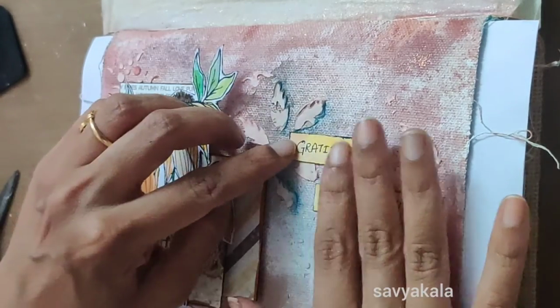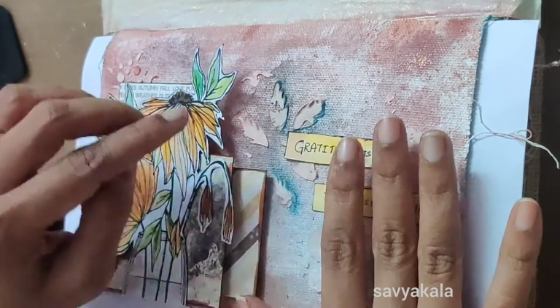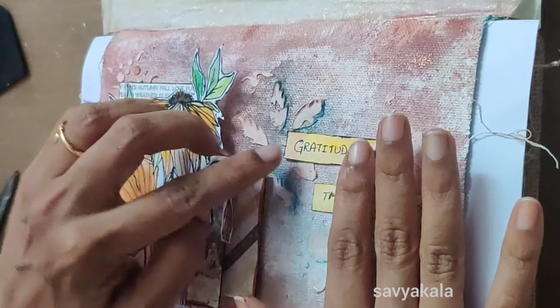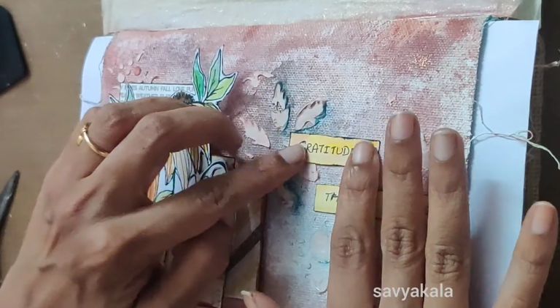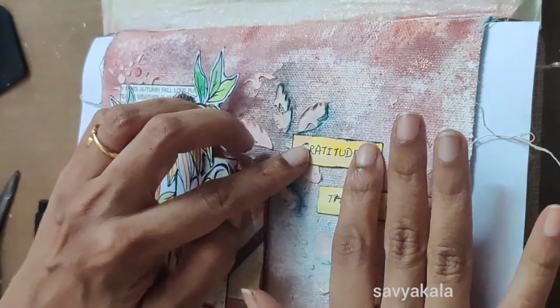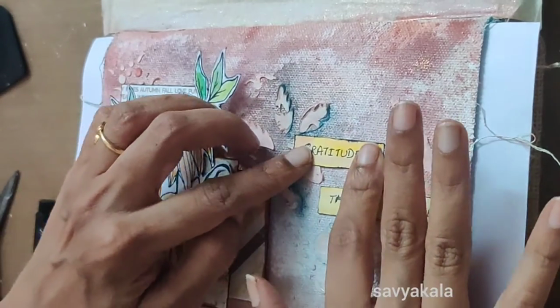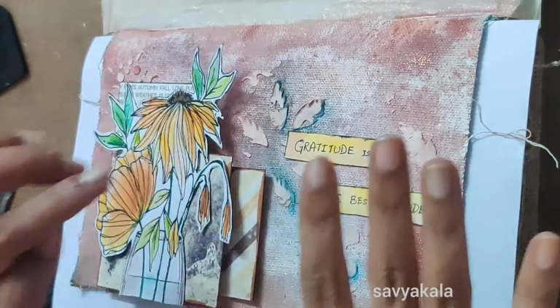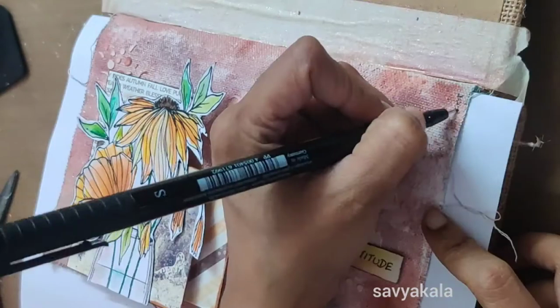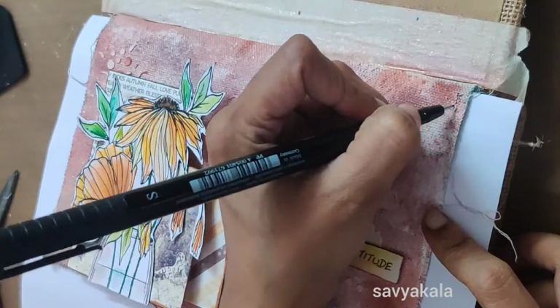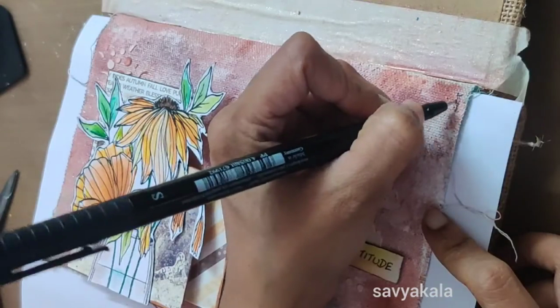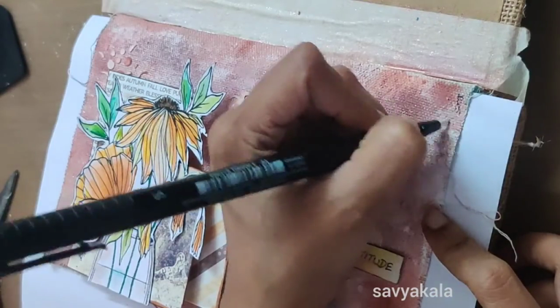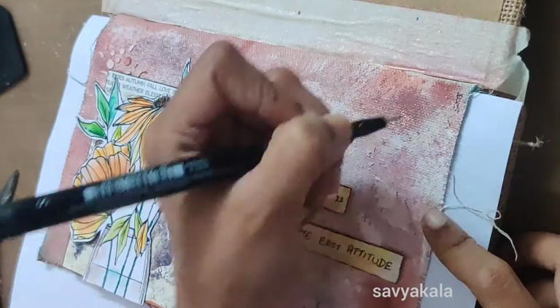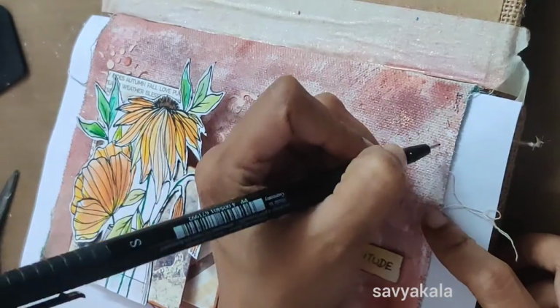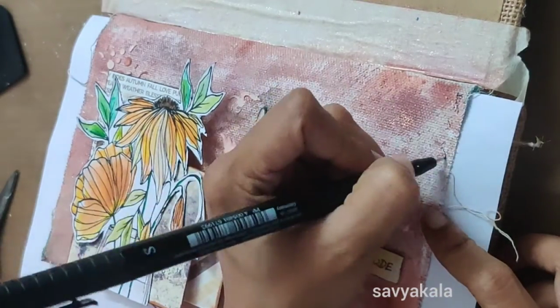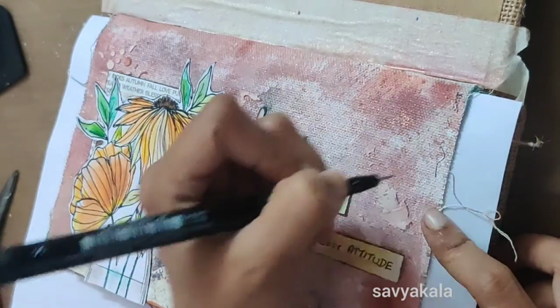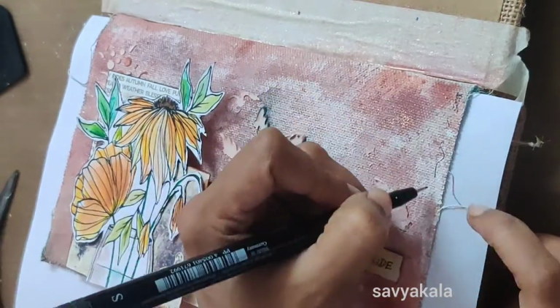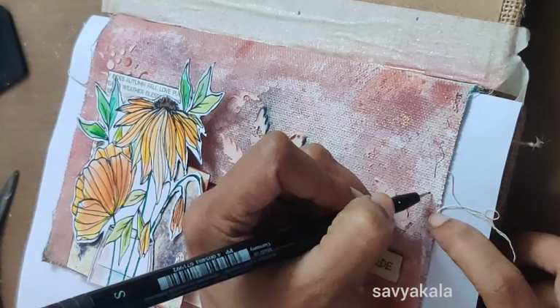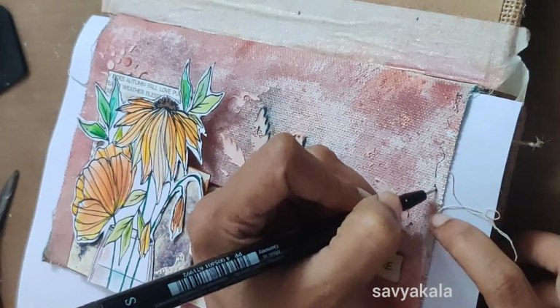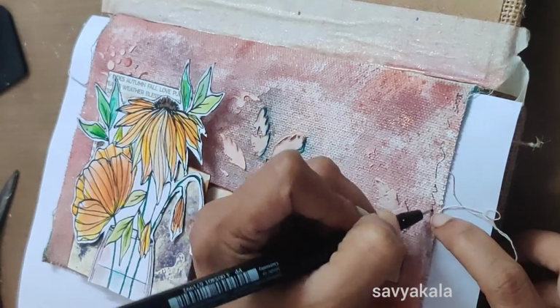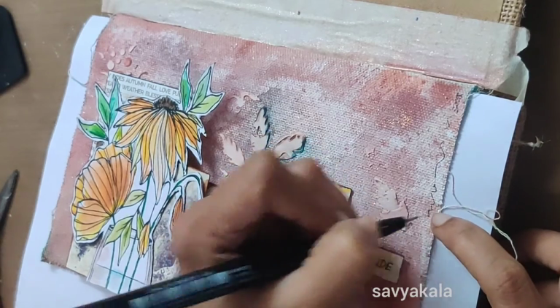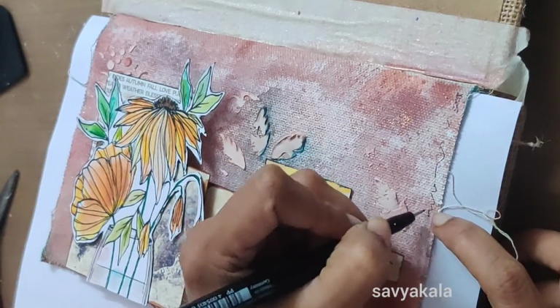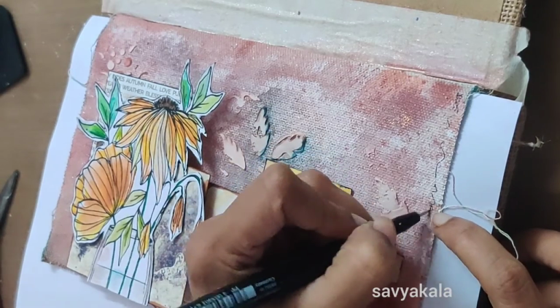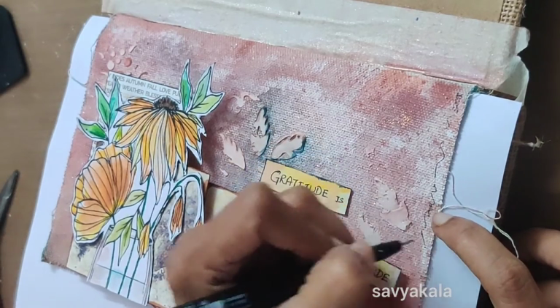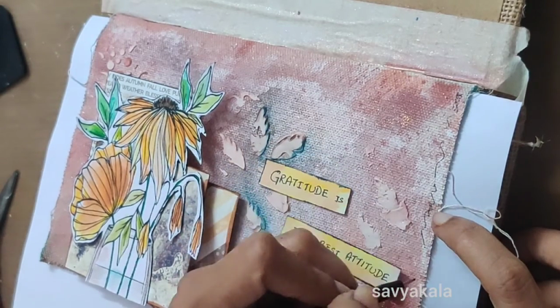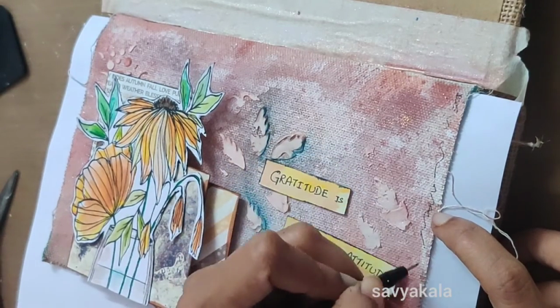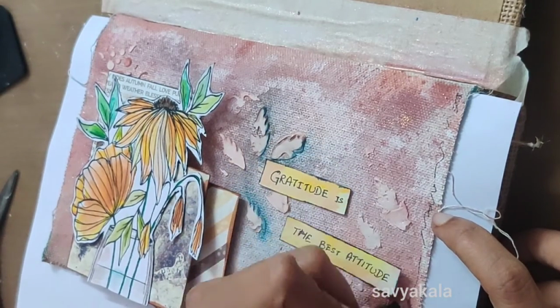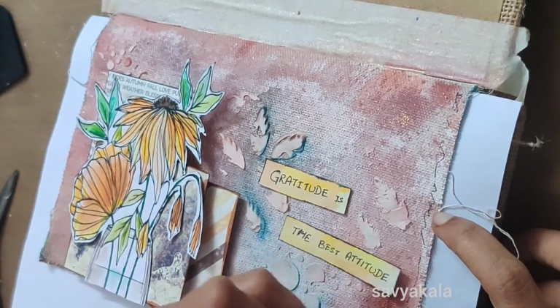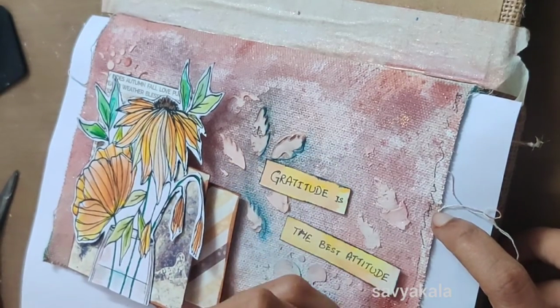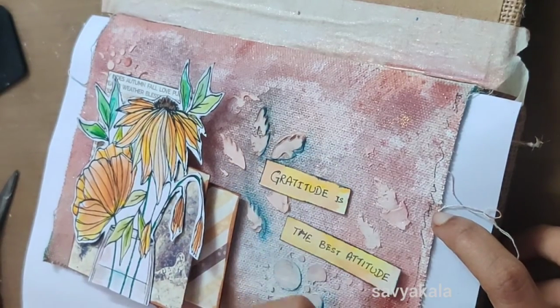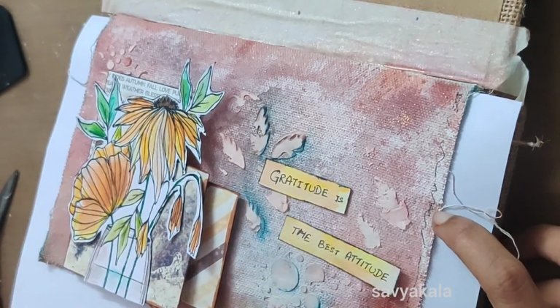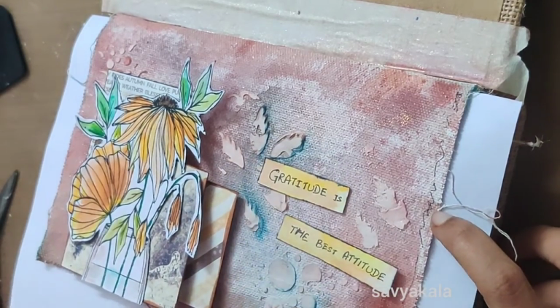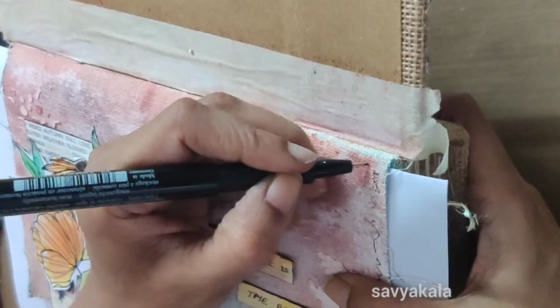To finish off the page, I'm scribbling a border around the page with a black marker.